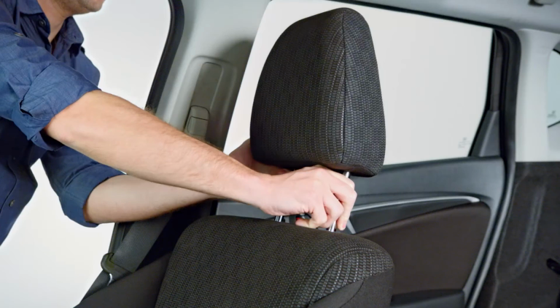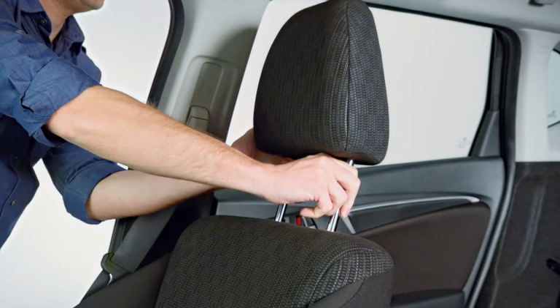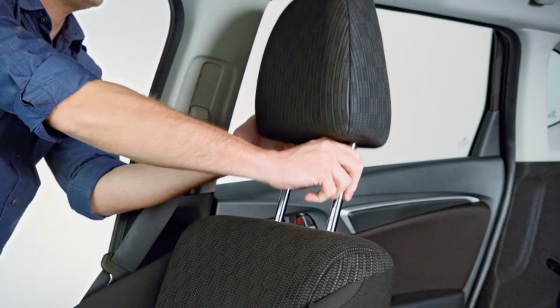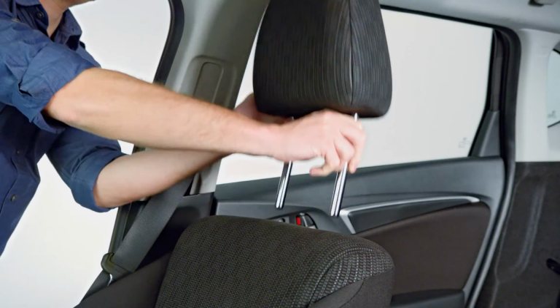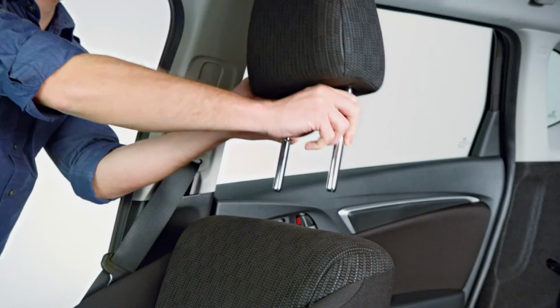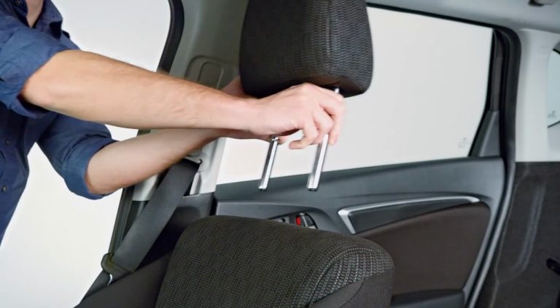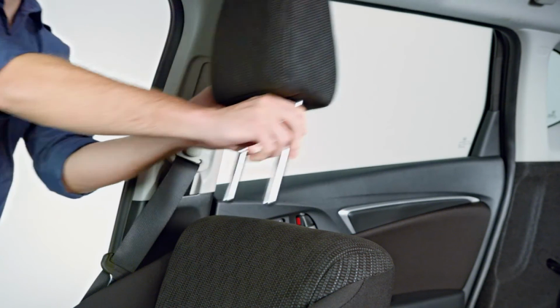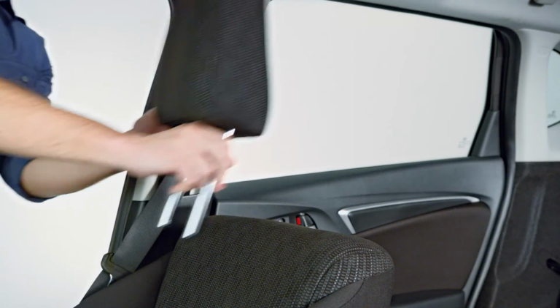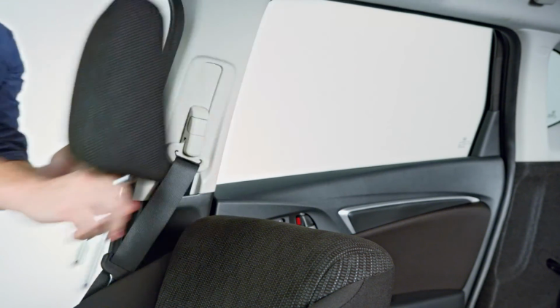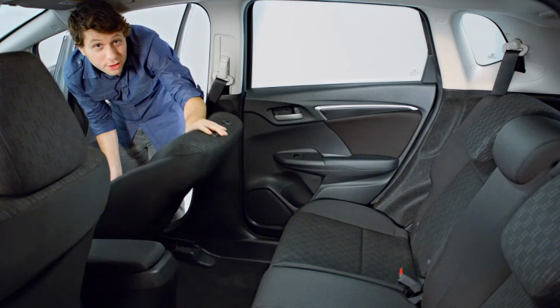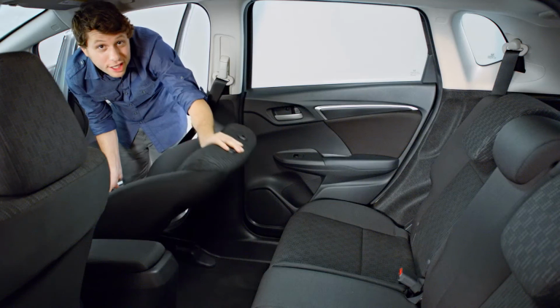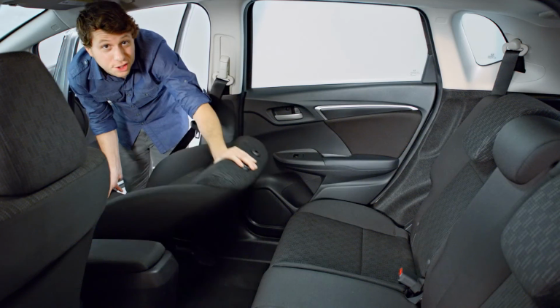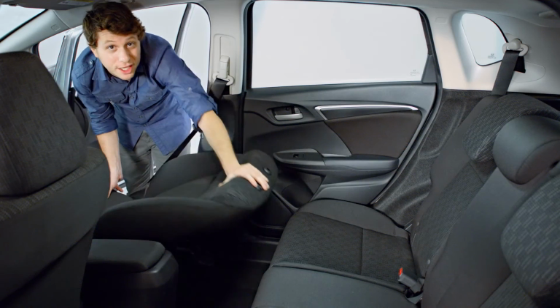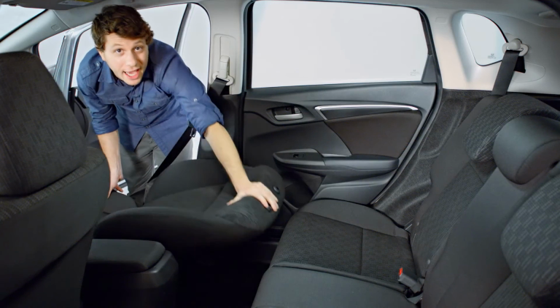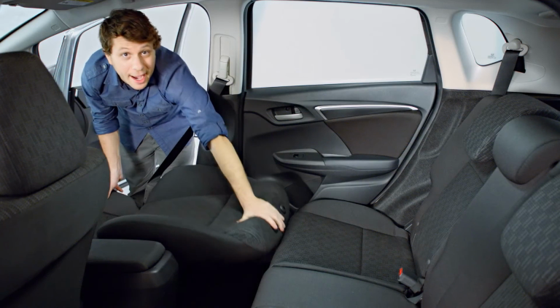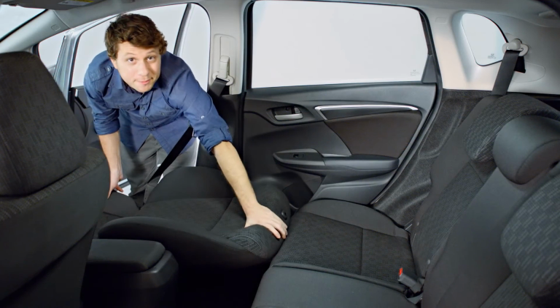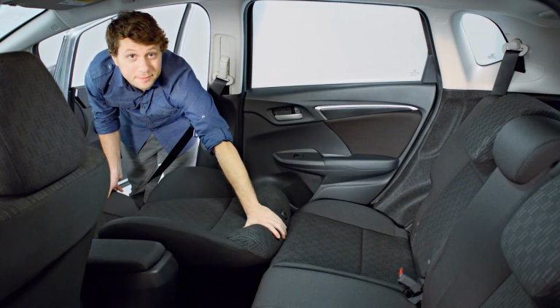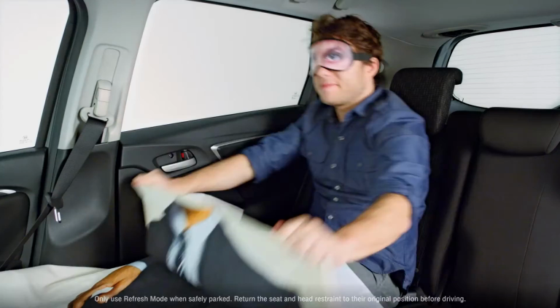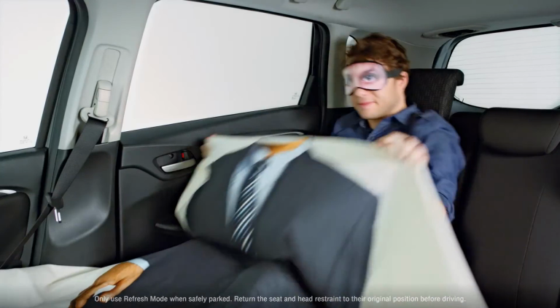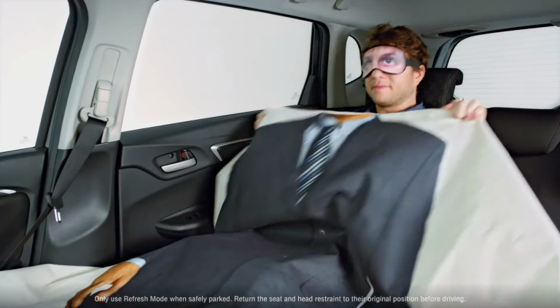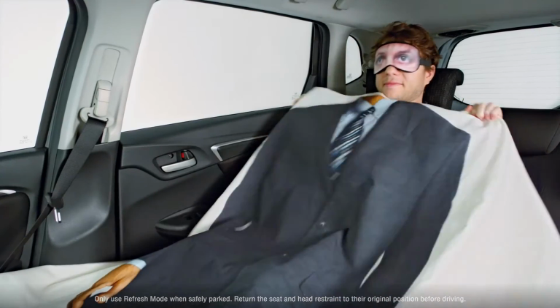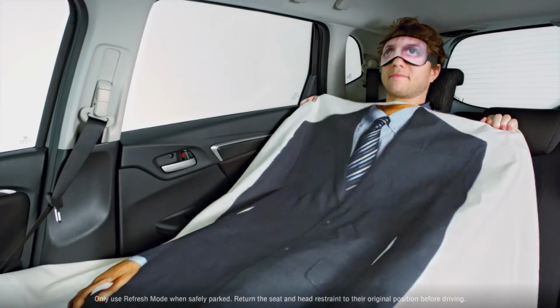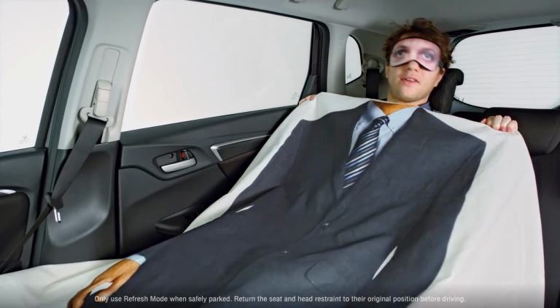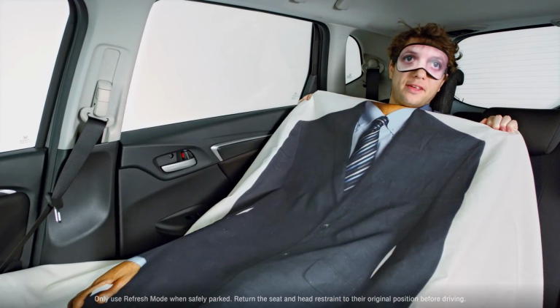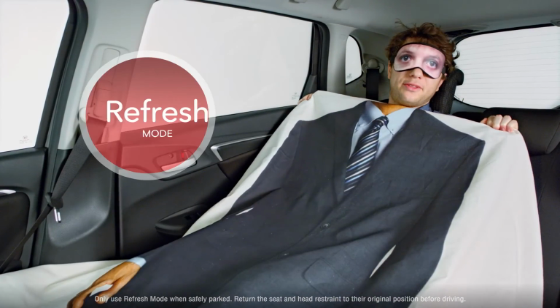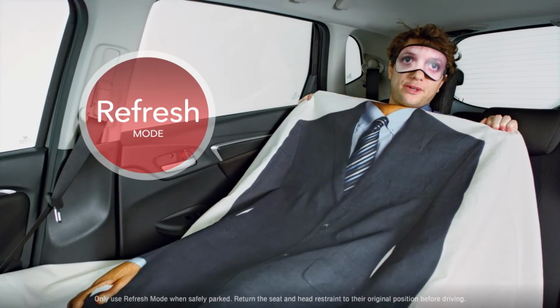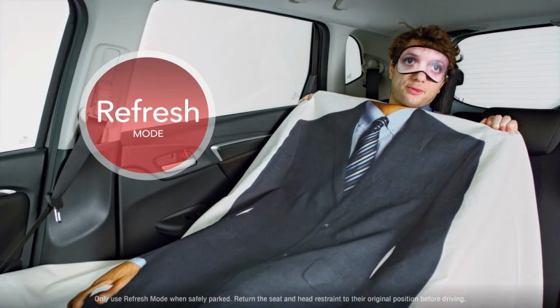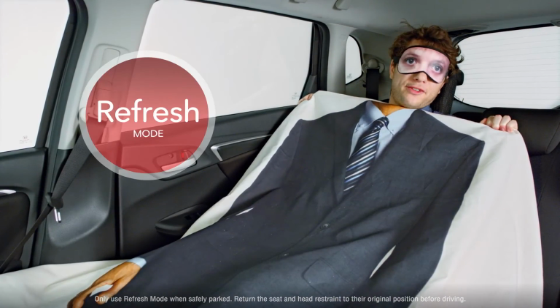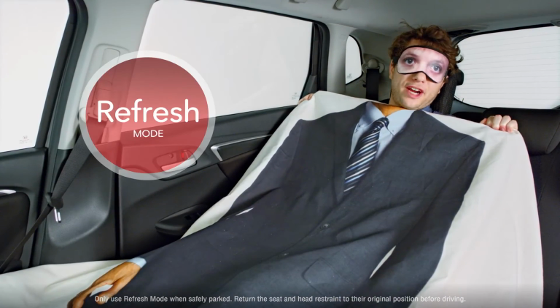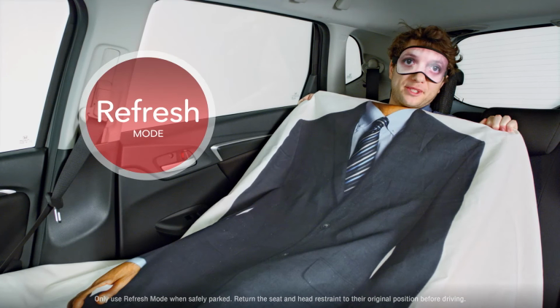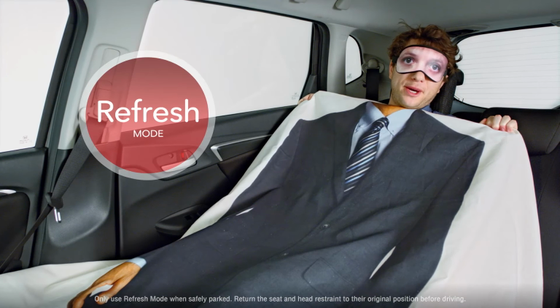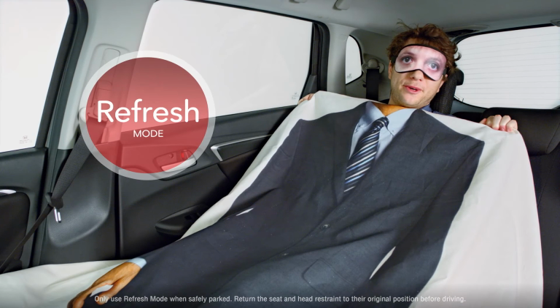And when you need to chill out or catch a quick nap, there's refresh mode.